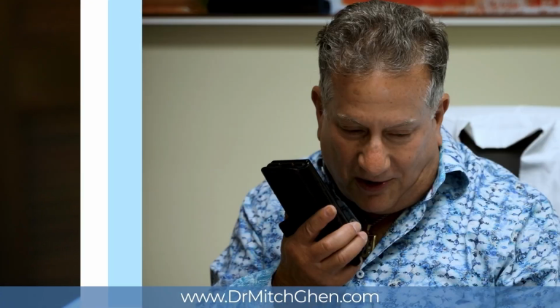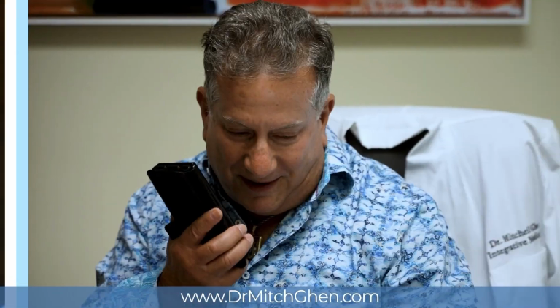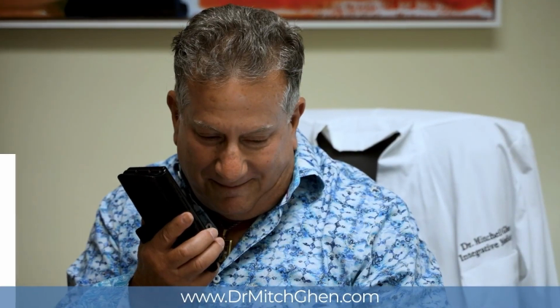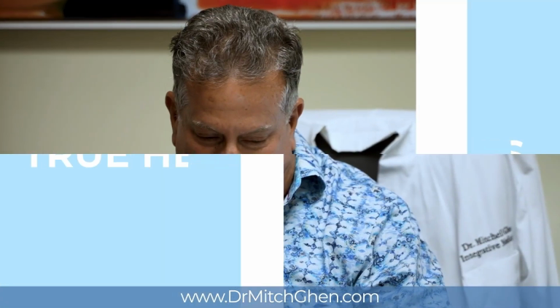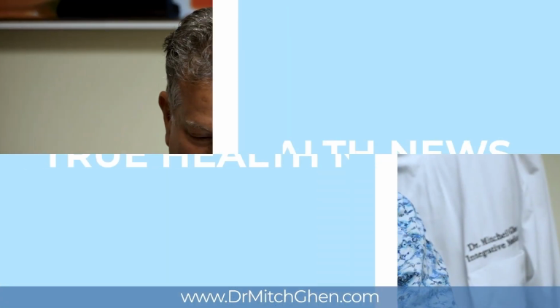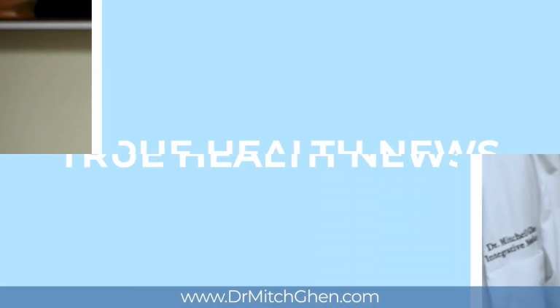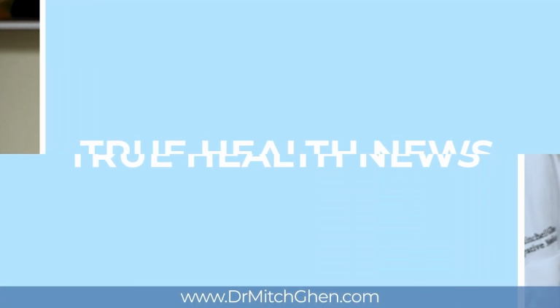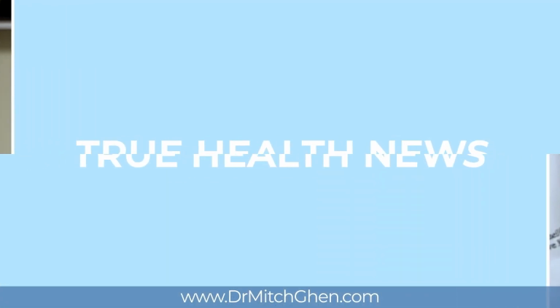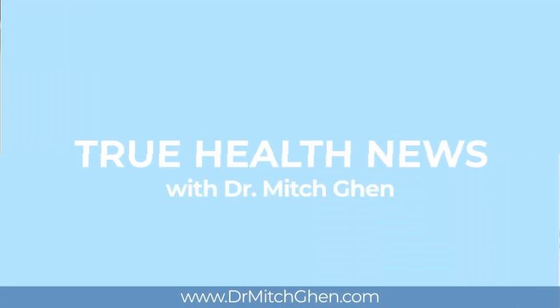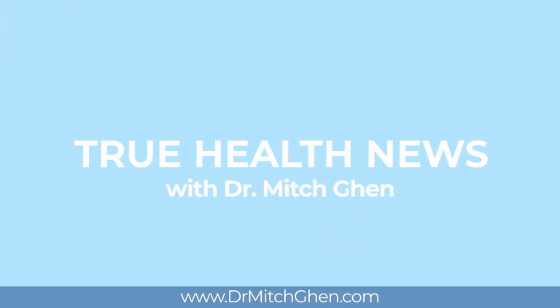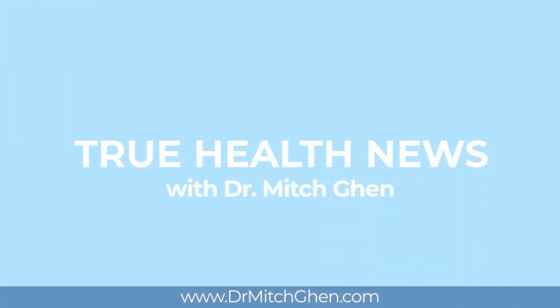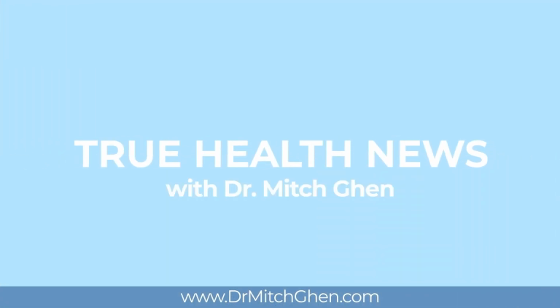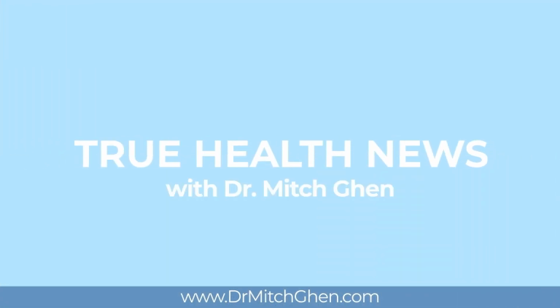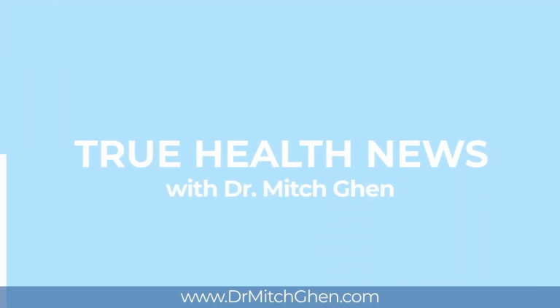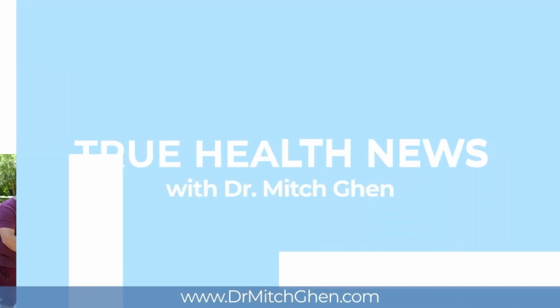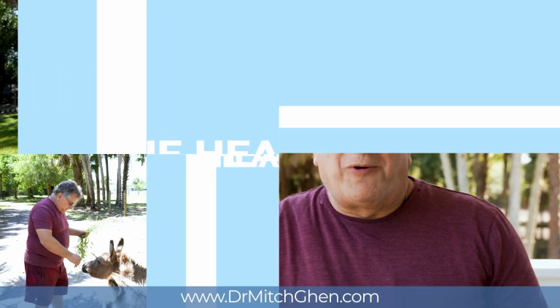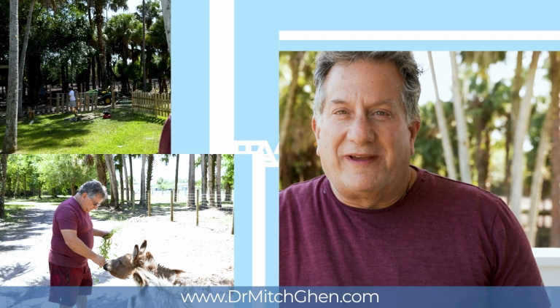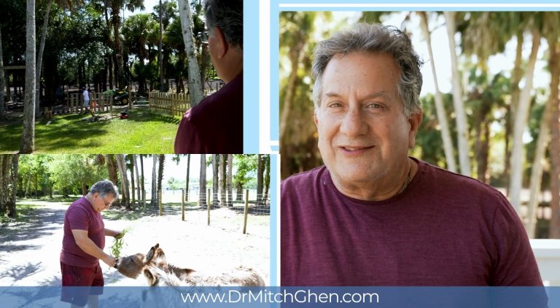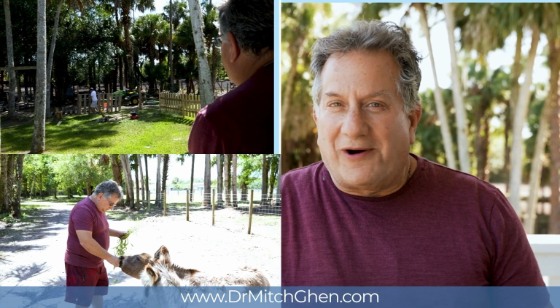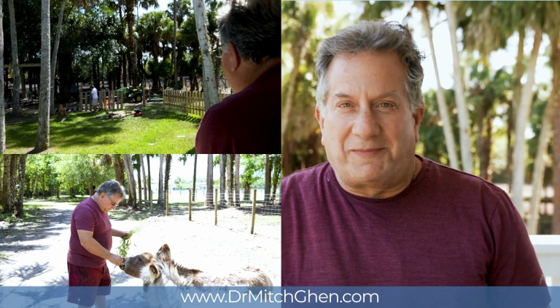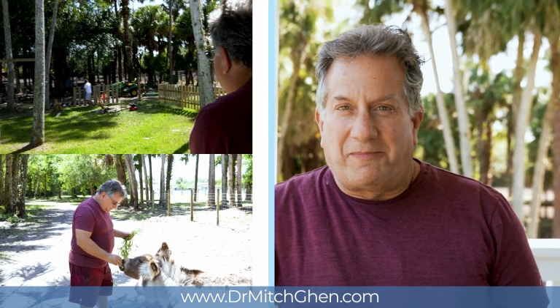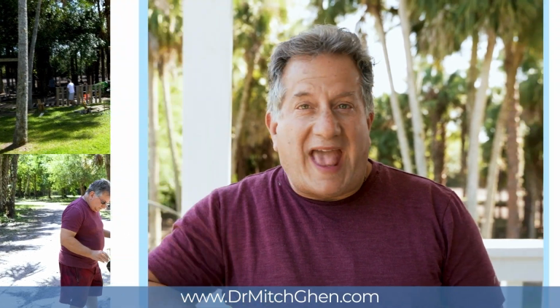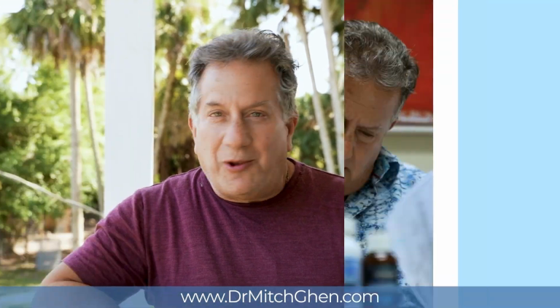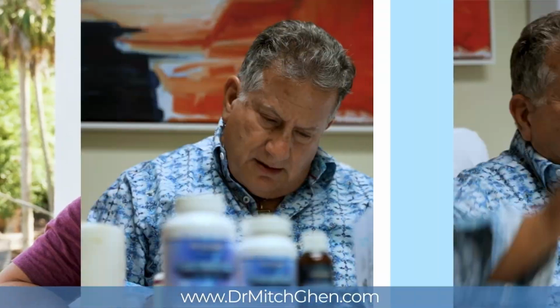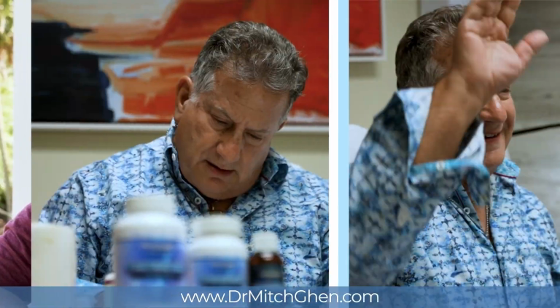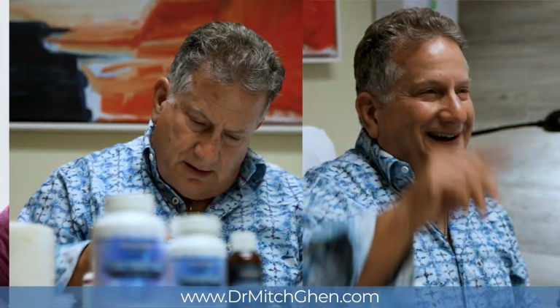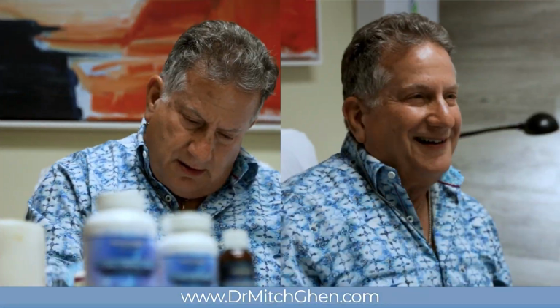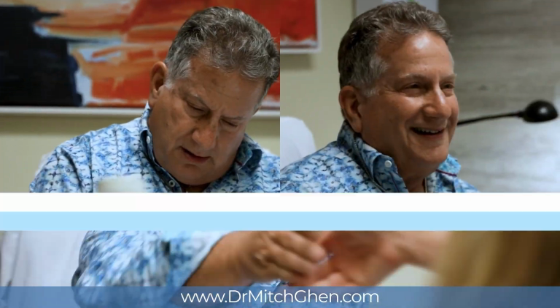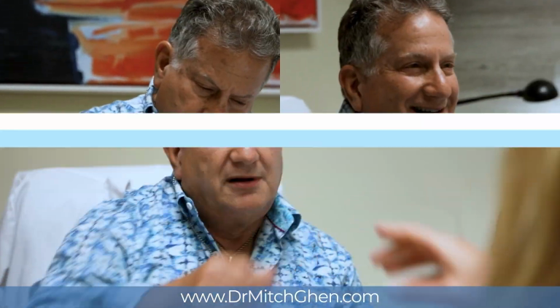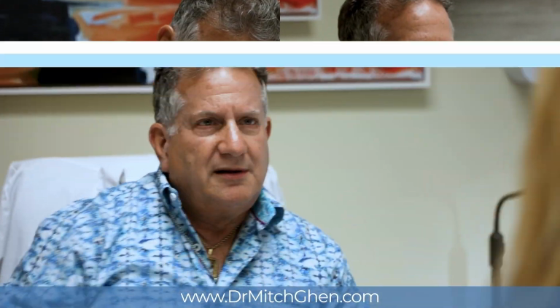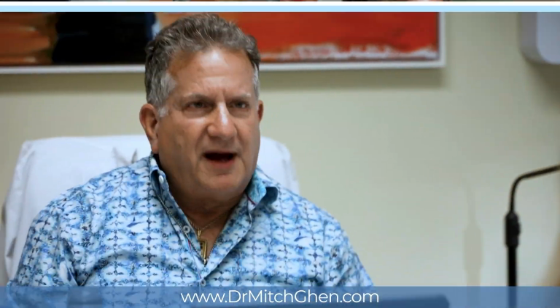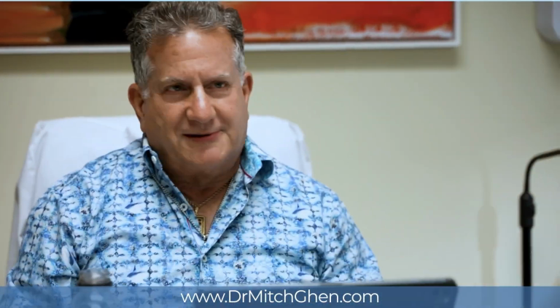Medical misinformation is everywhere. Dr. Mitch is here for straight talk and to give you the truth.